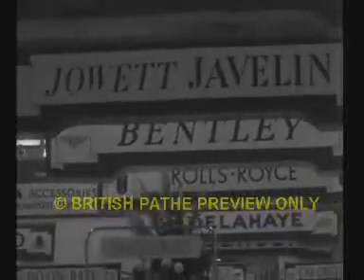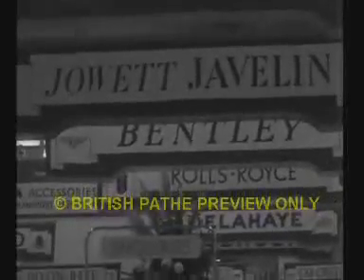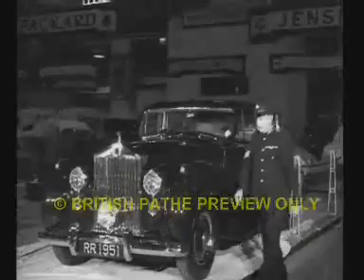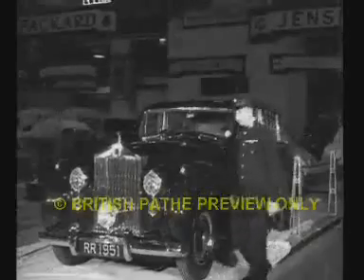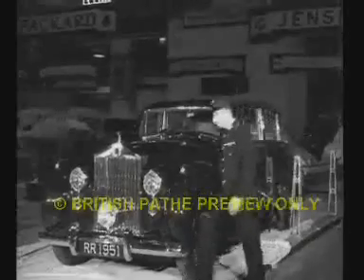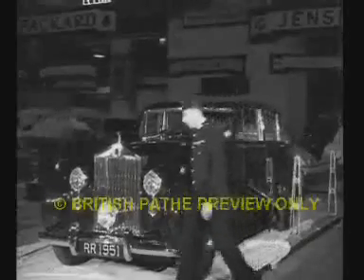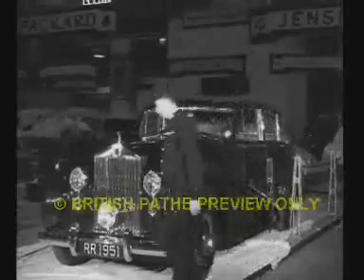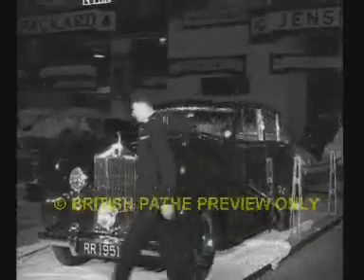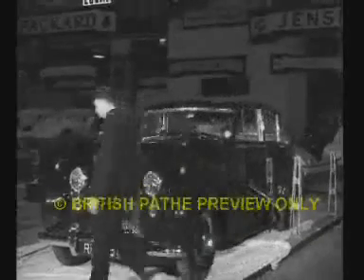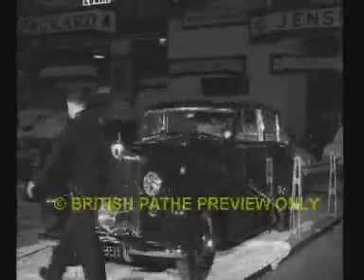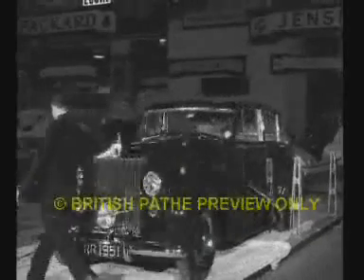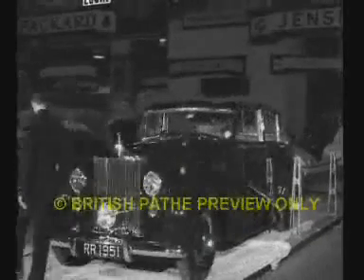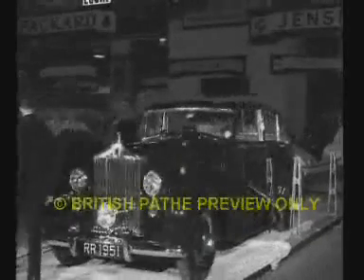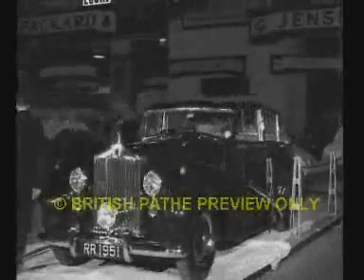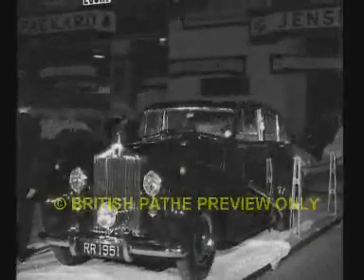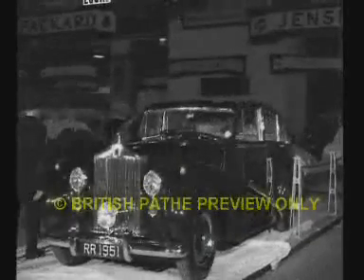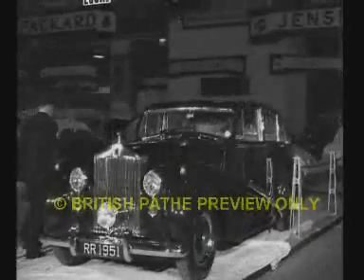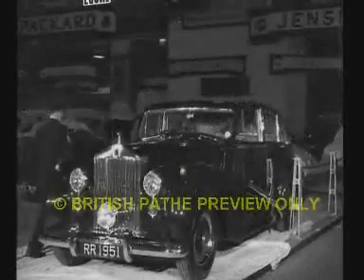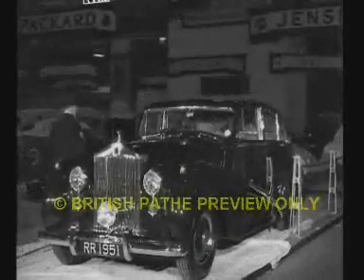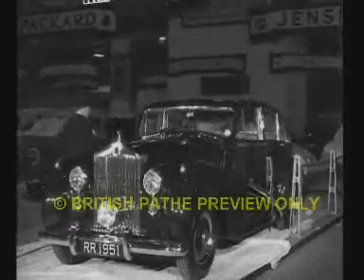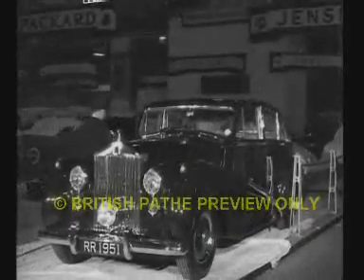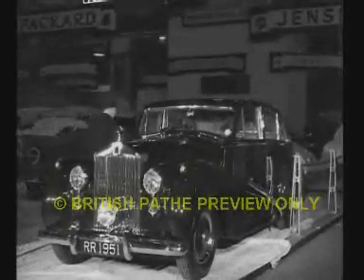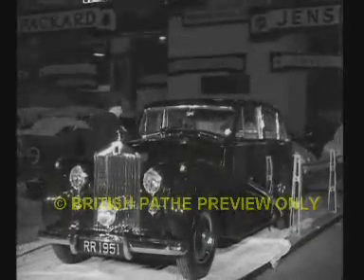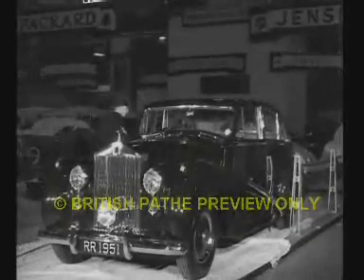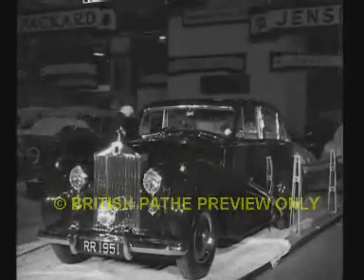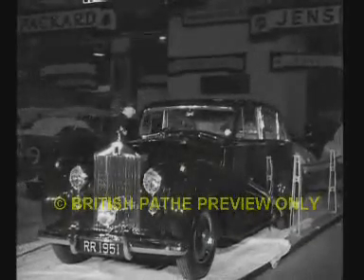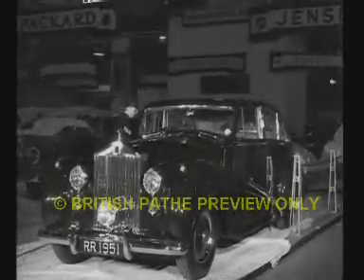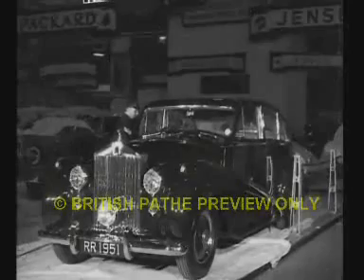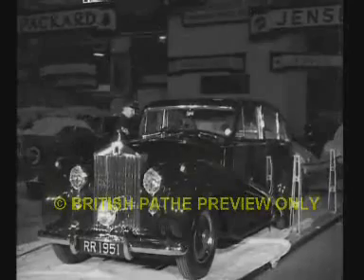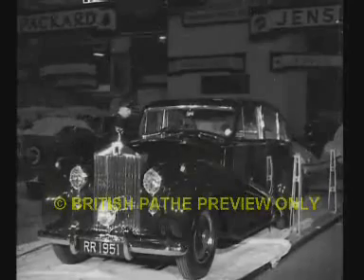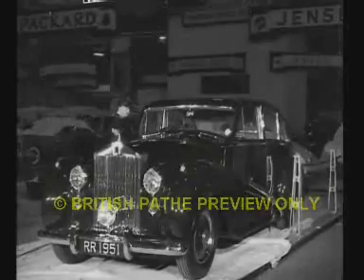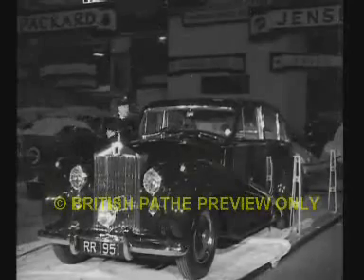Going to the other extreme, how about the Rolls? So long as you've got to do without a car, why not do without the best?